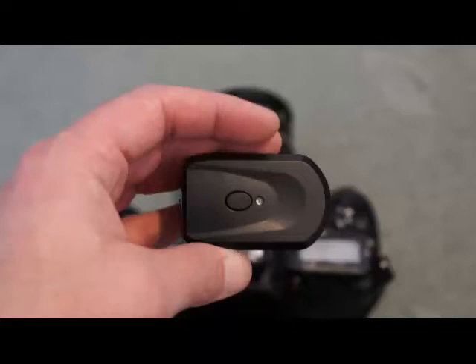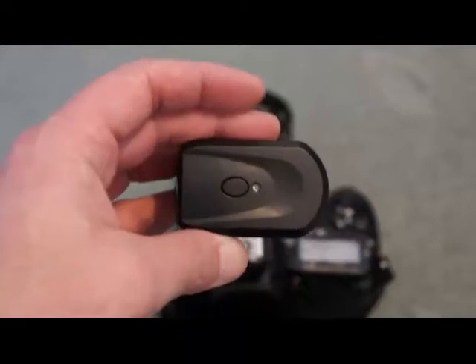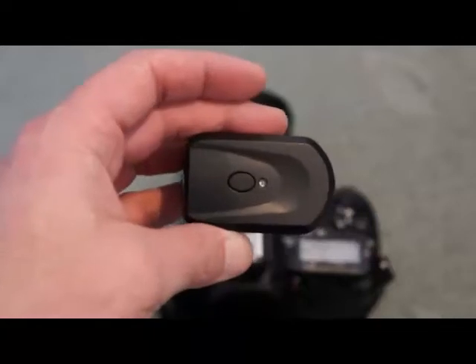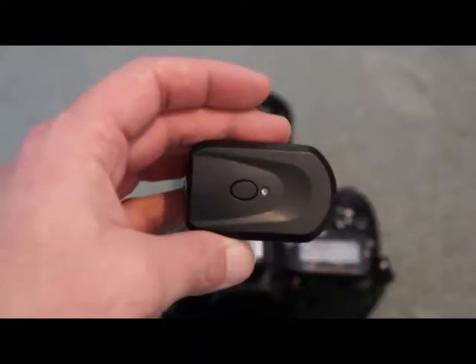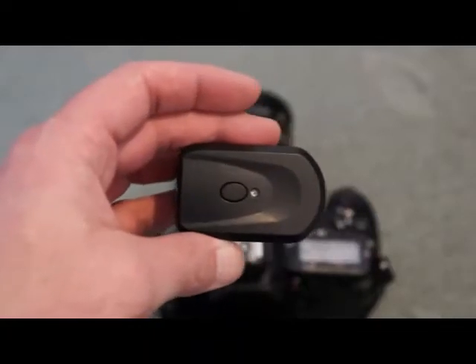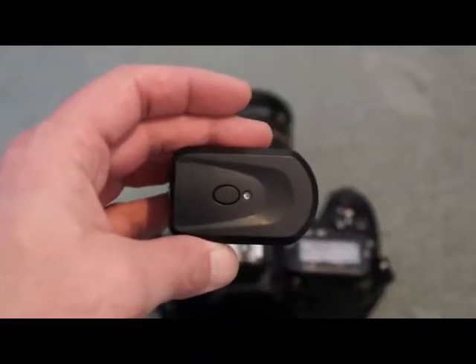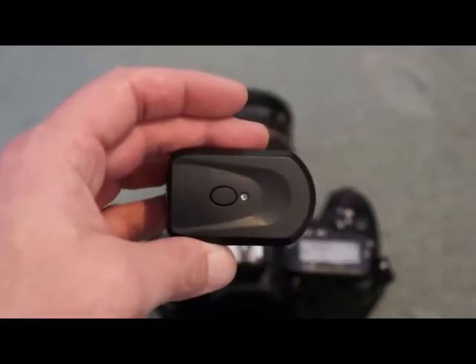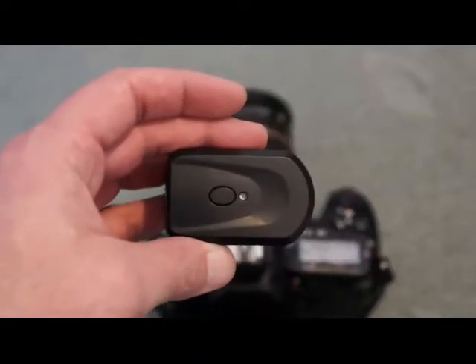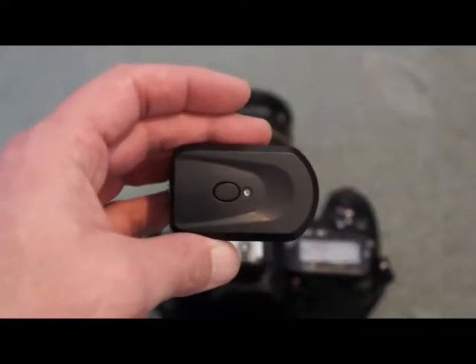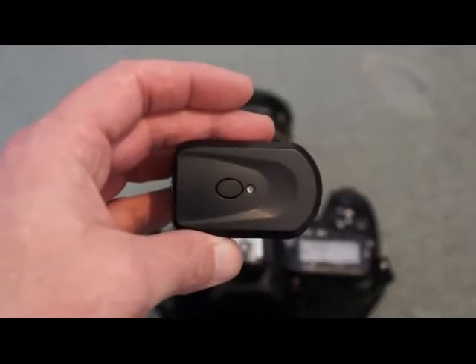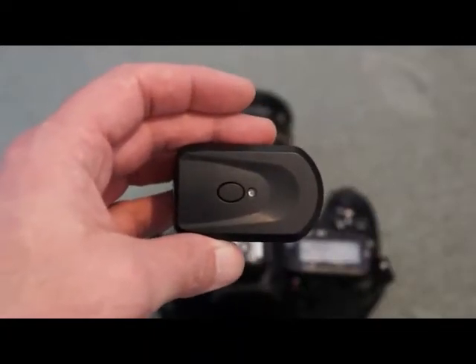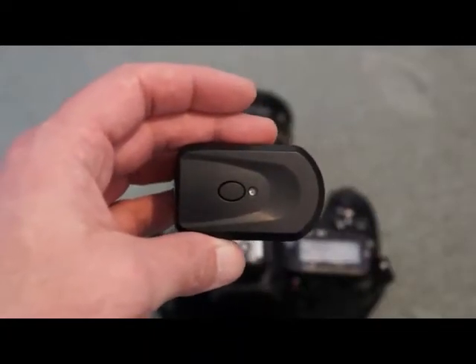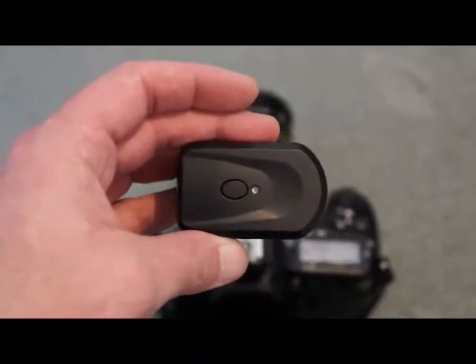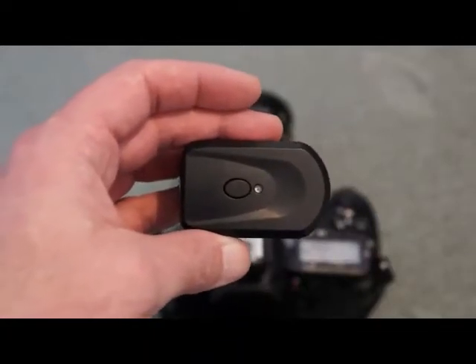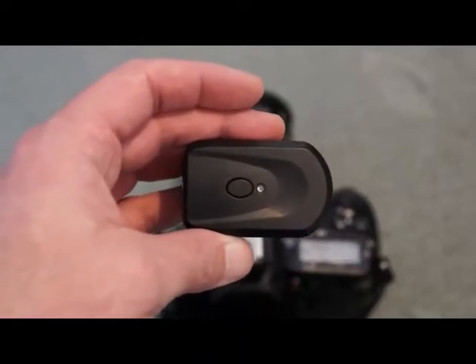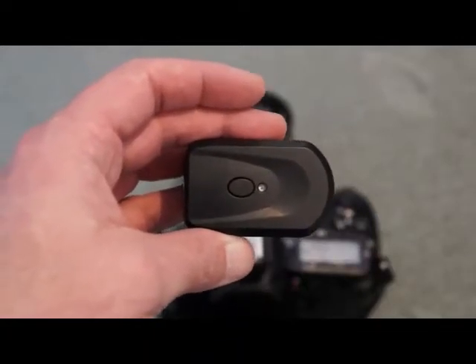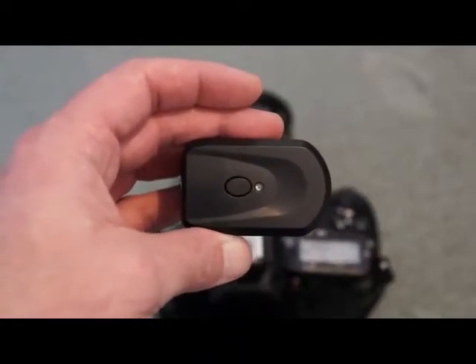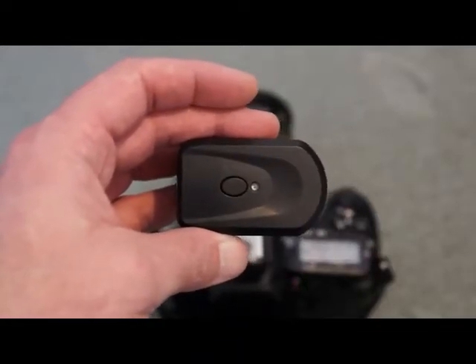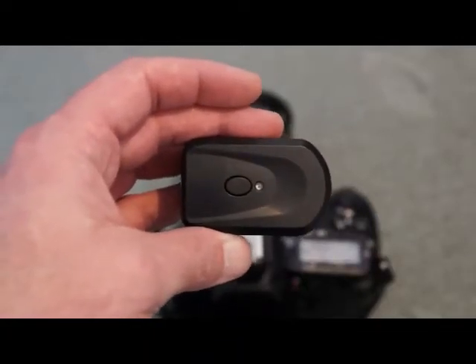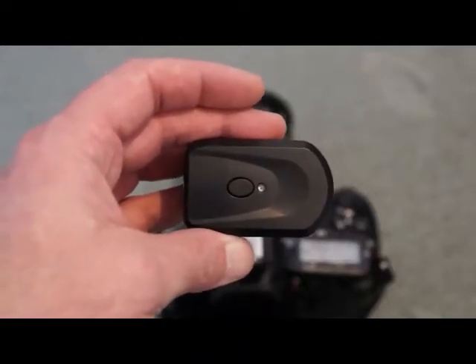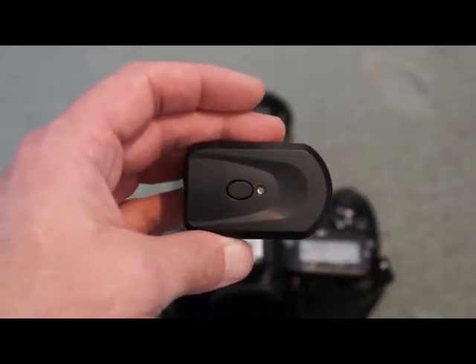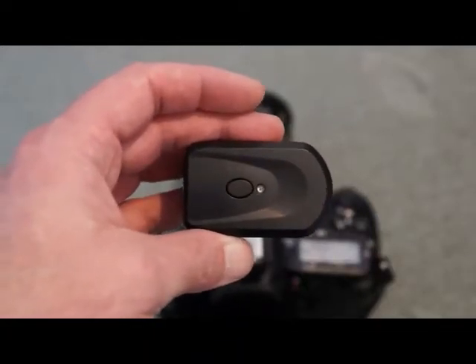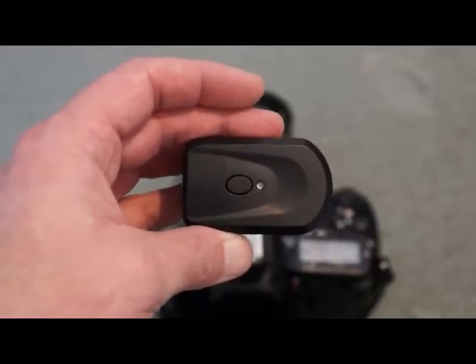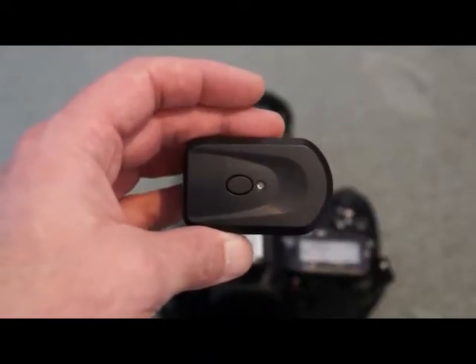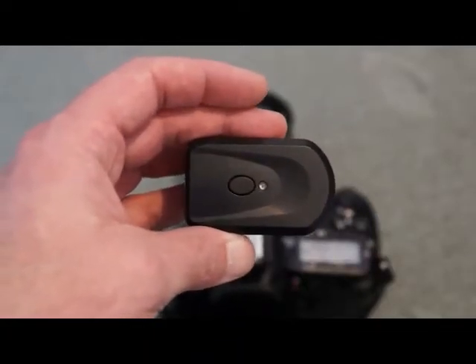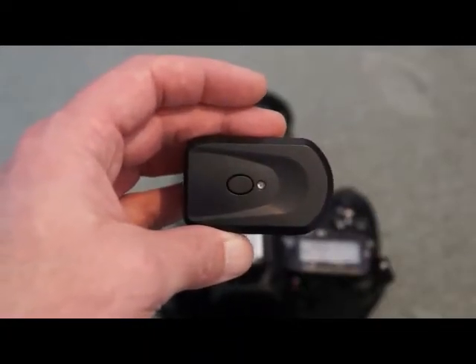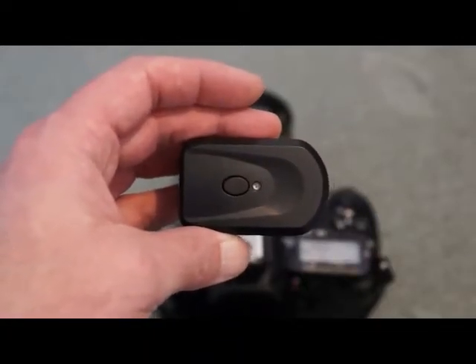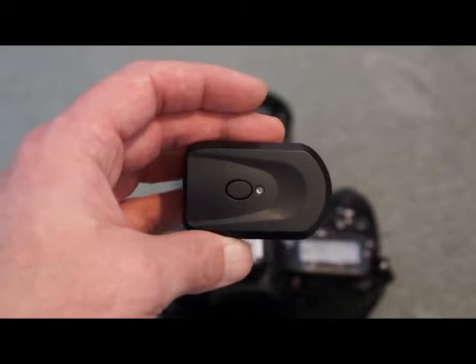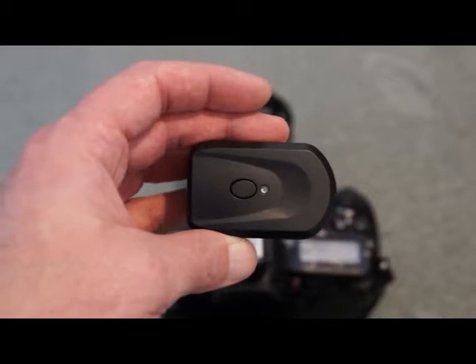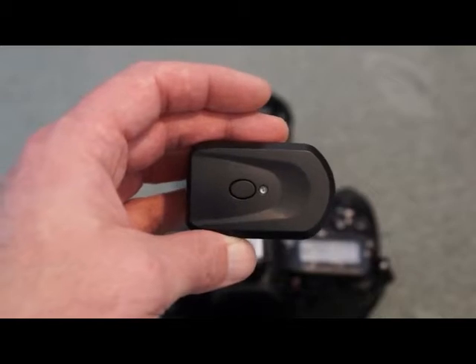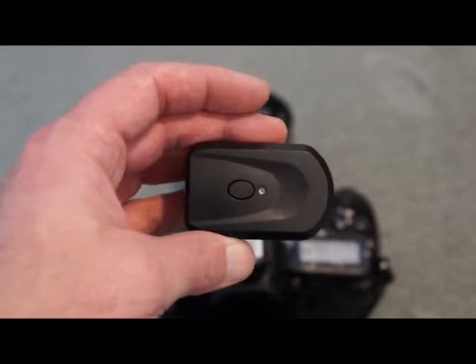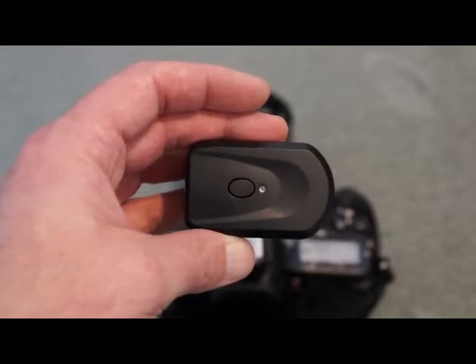This is a quick video look at the radio flash trigger kit. This is a review sample that was sent to me.